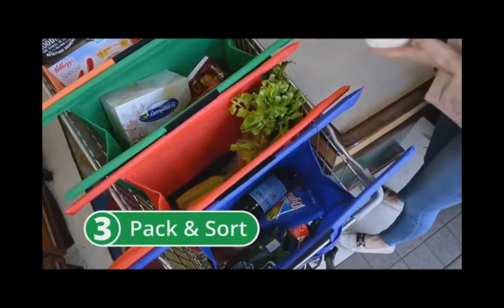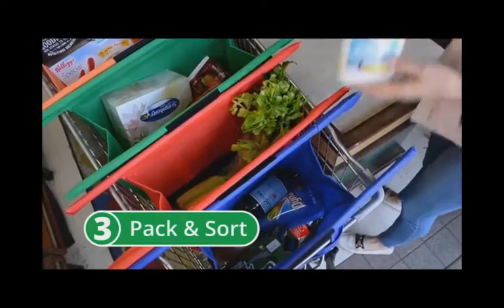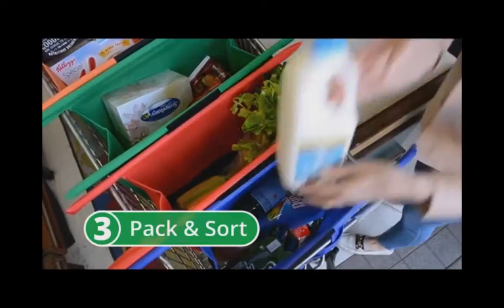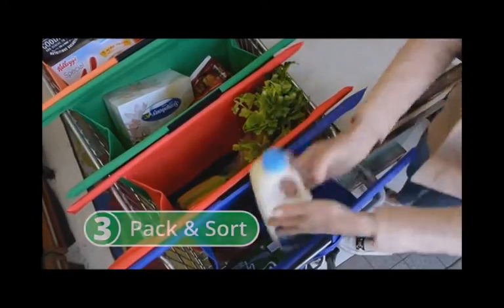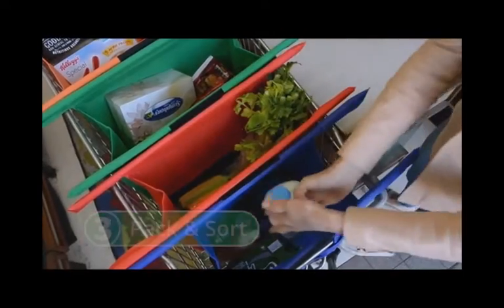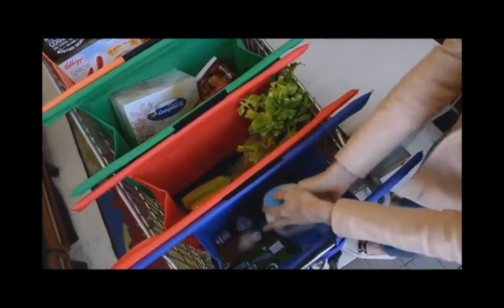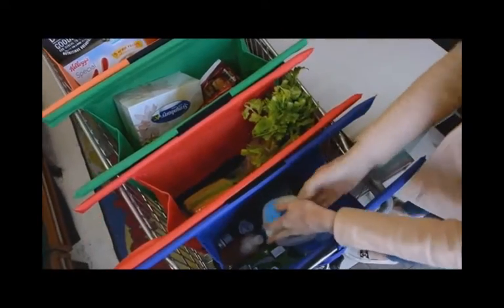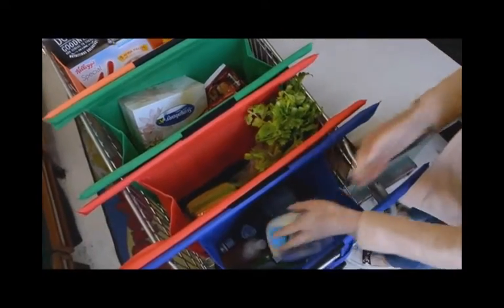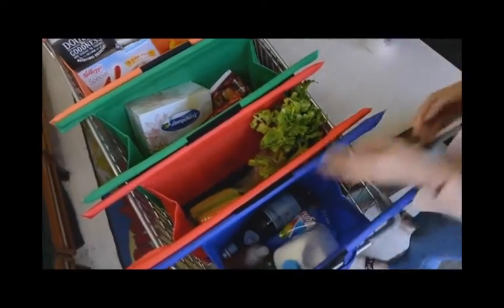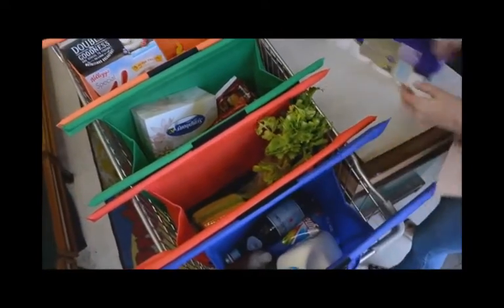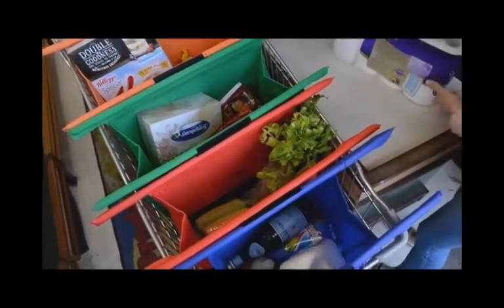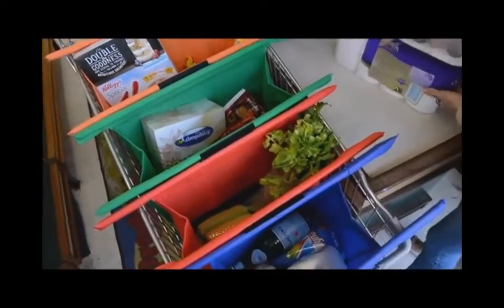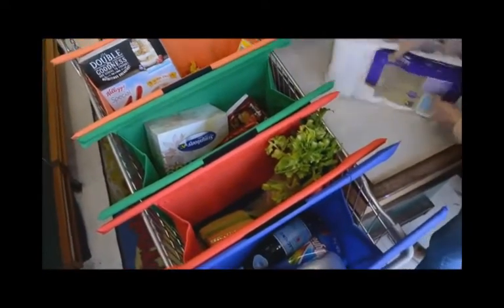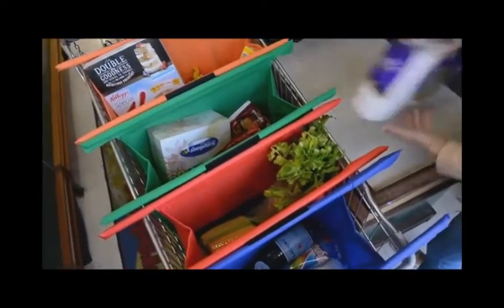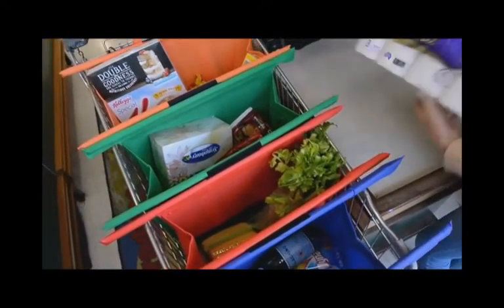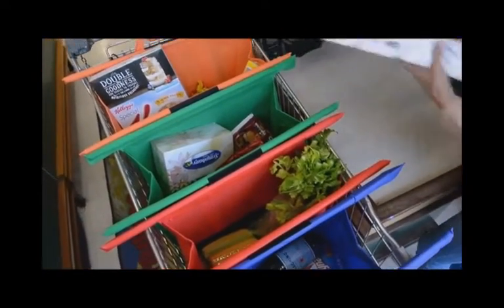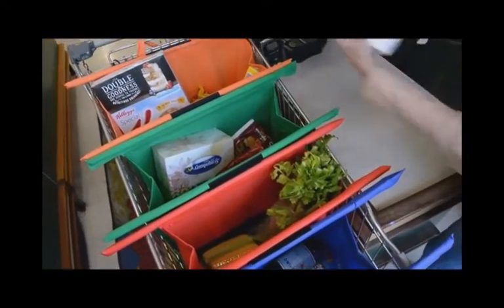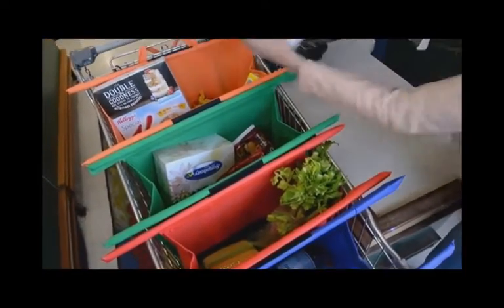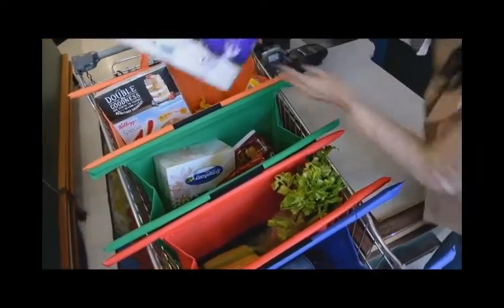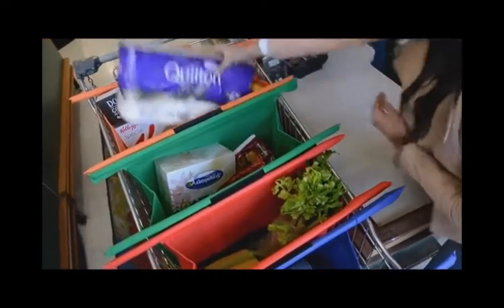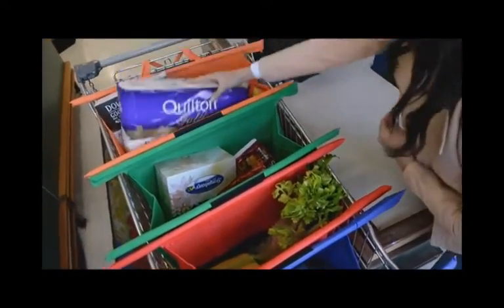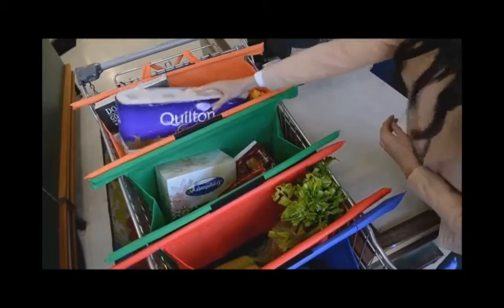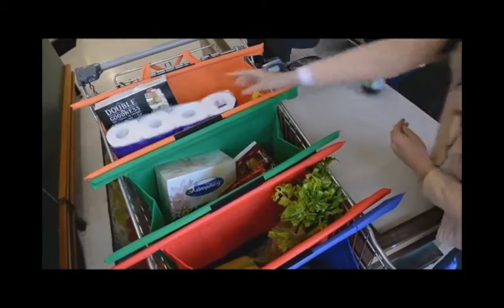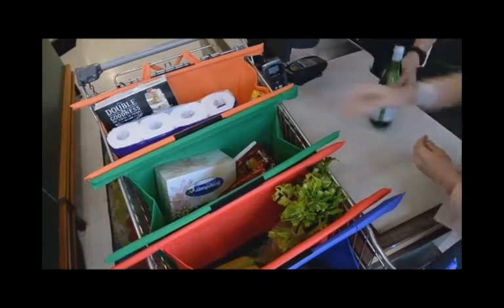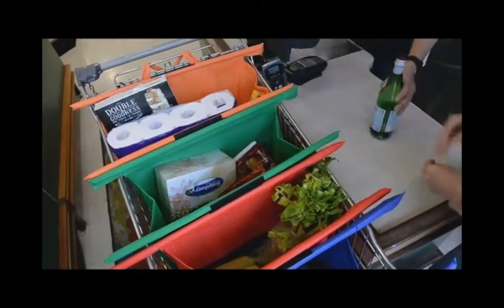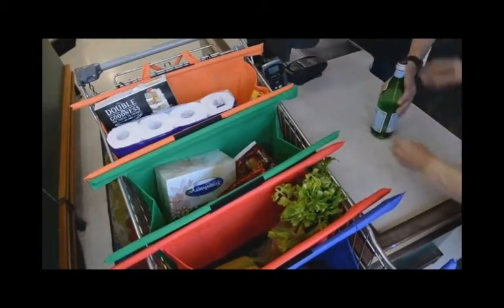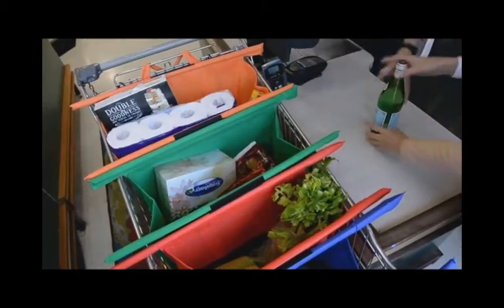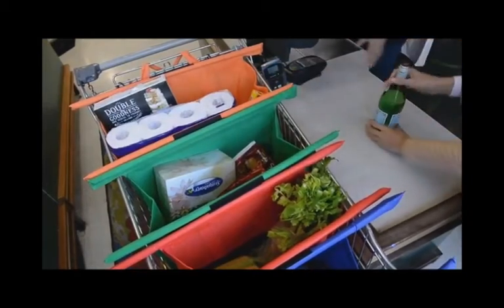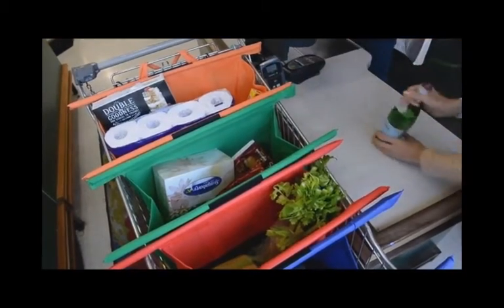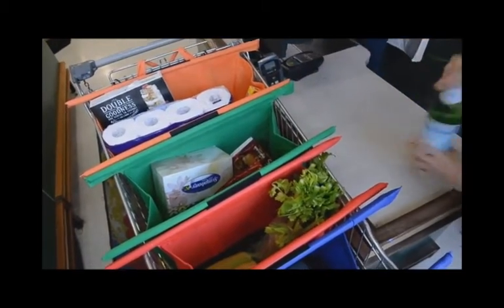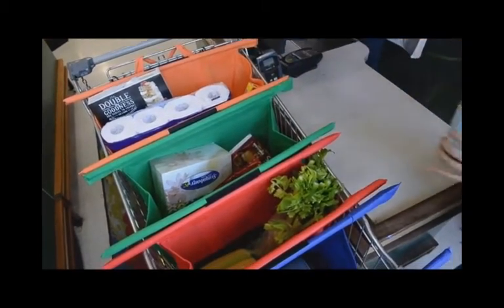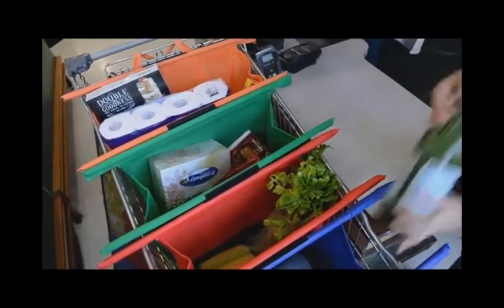Remember, it's best to pack the heavier items in the small bags and the lighter, bulkier items in the large bags.